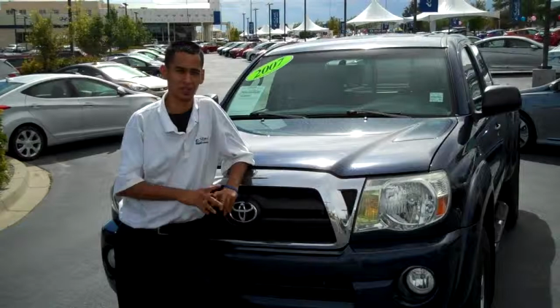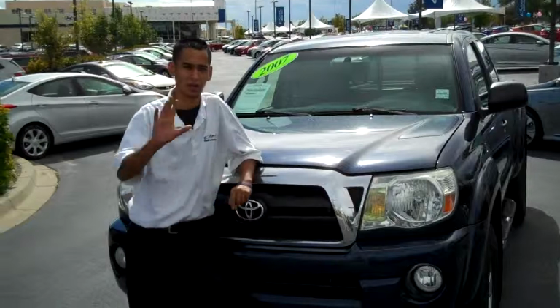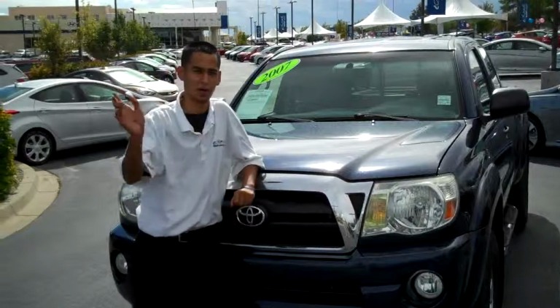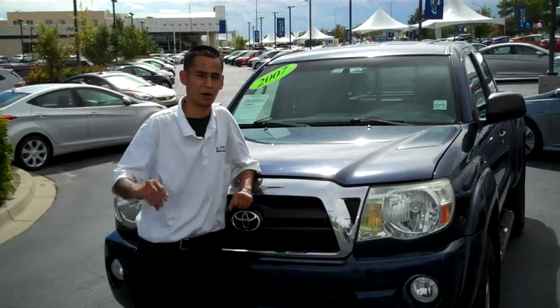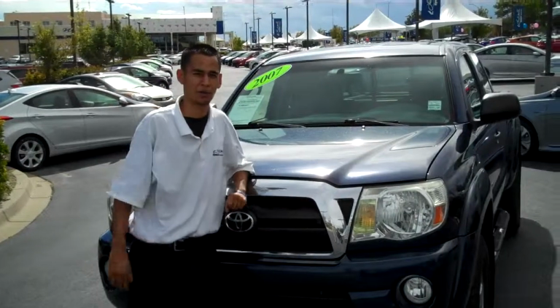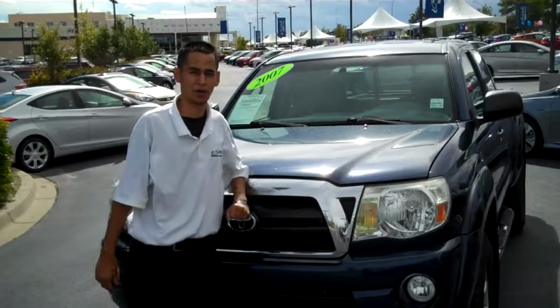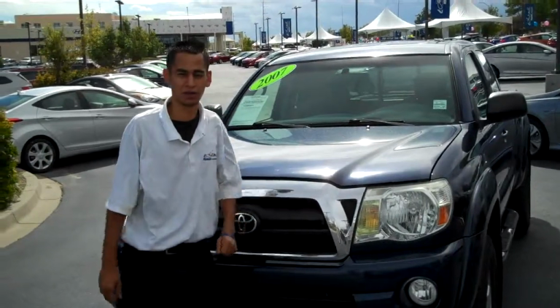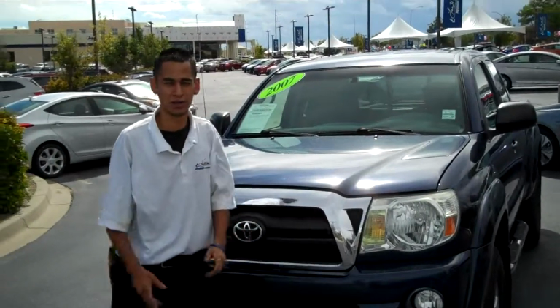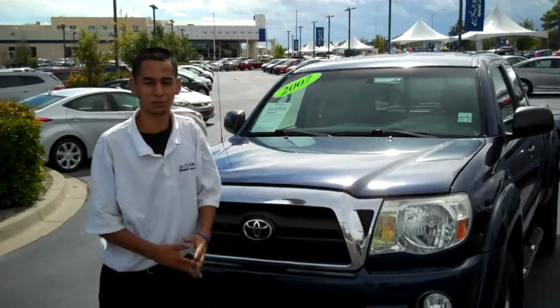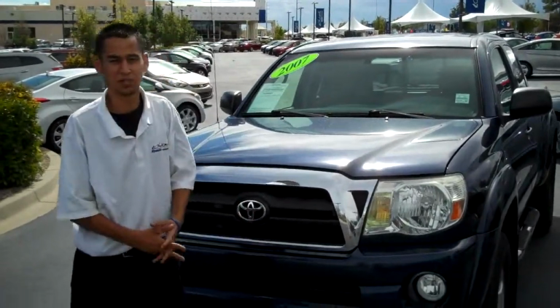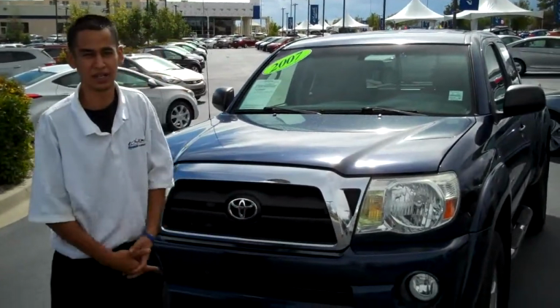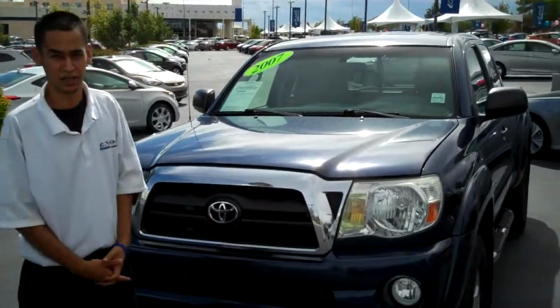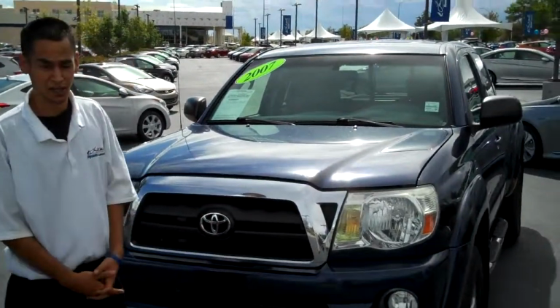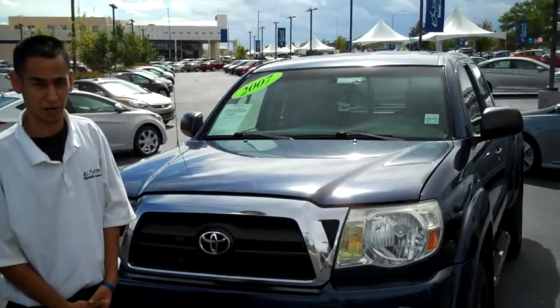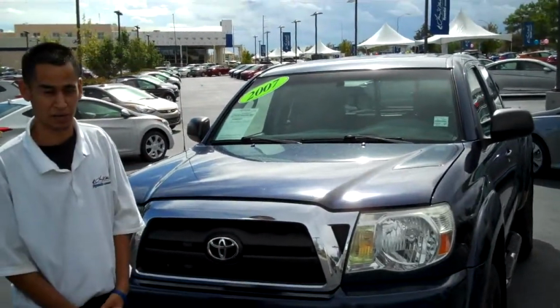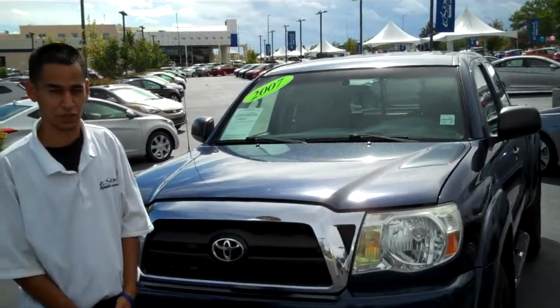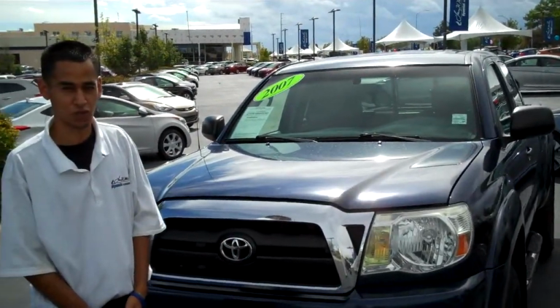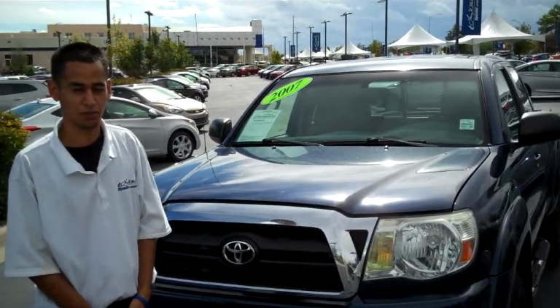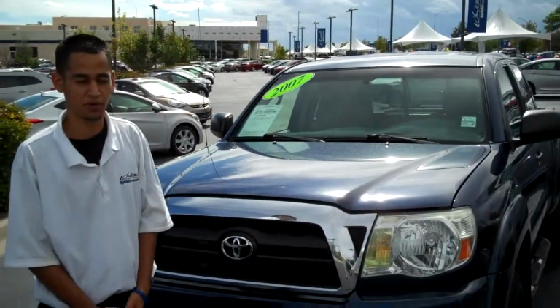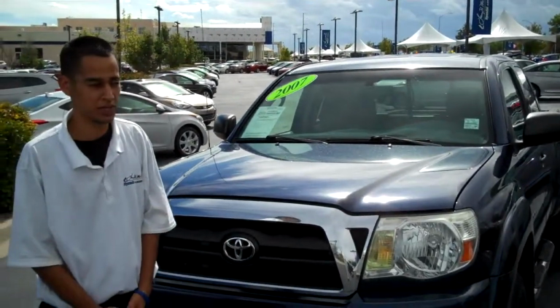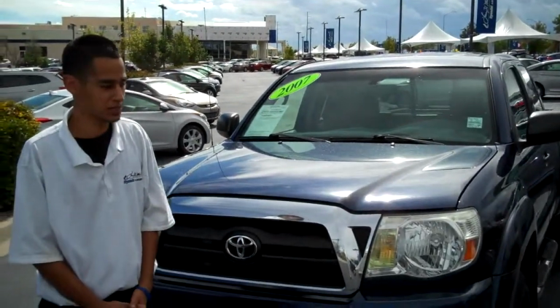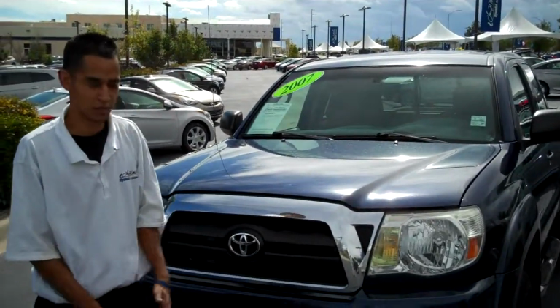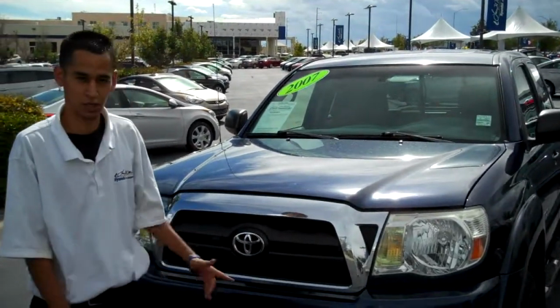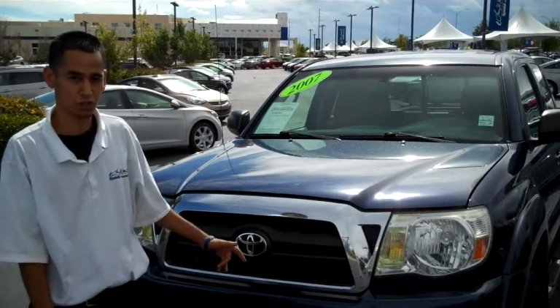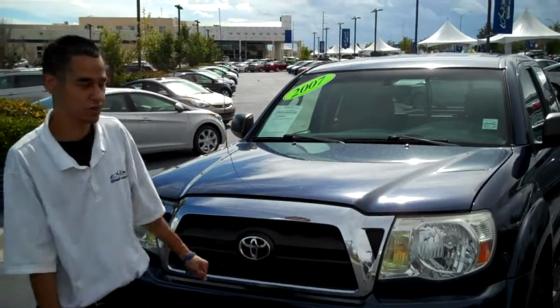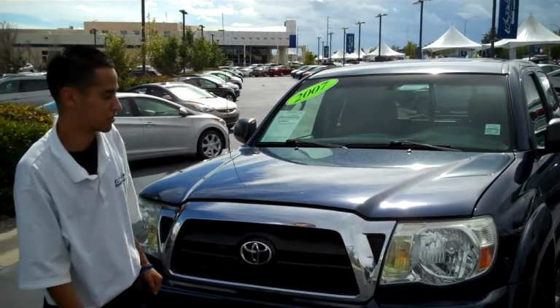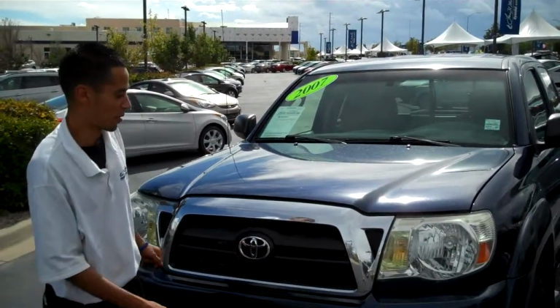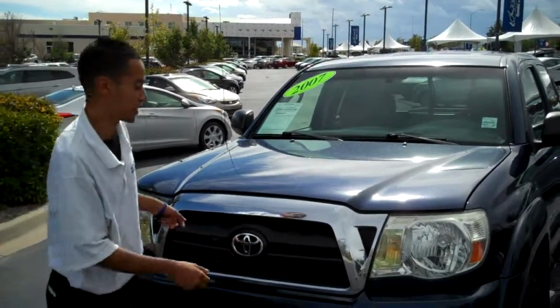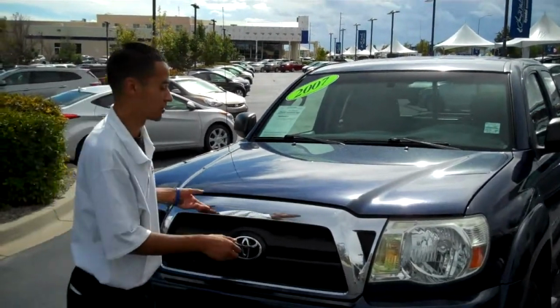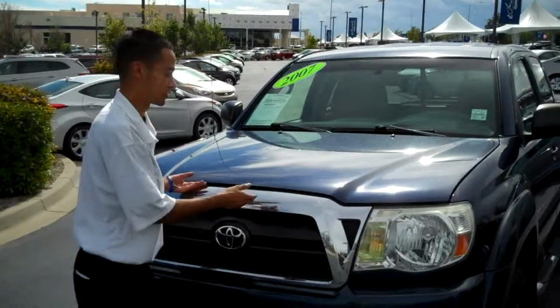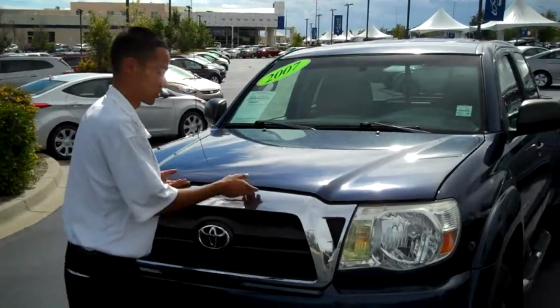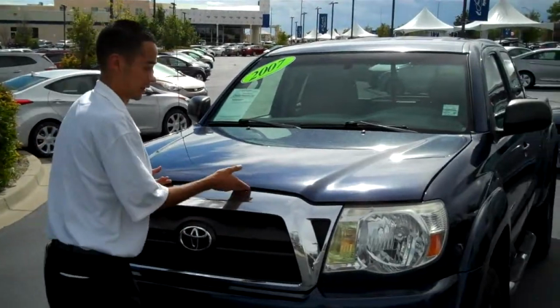Hello, how are you? Welcome to Larry H. Miller Hyundai. My name is Joshua Benavidez and I'm here to show you some of our pre-owned inventory.